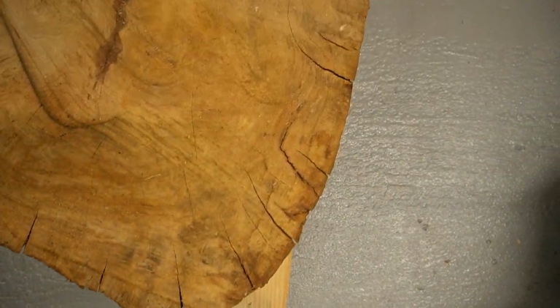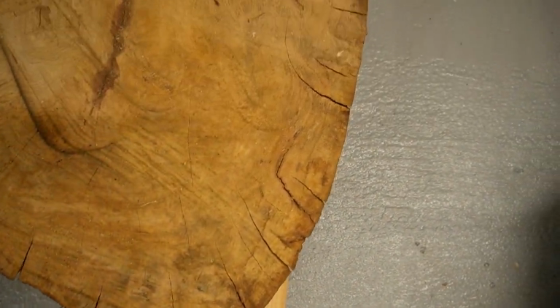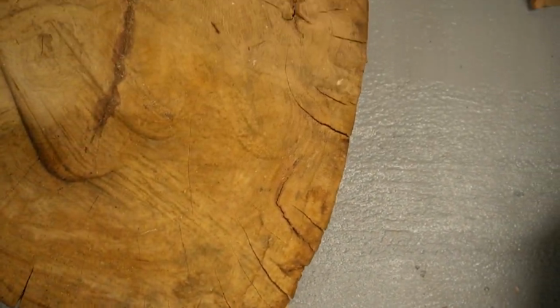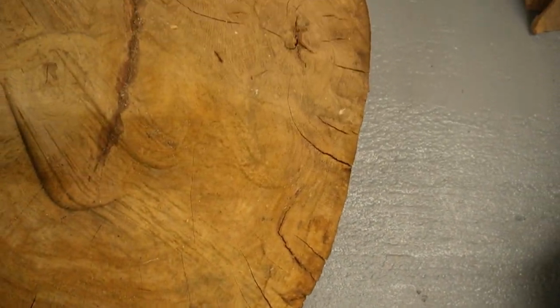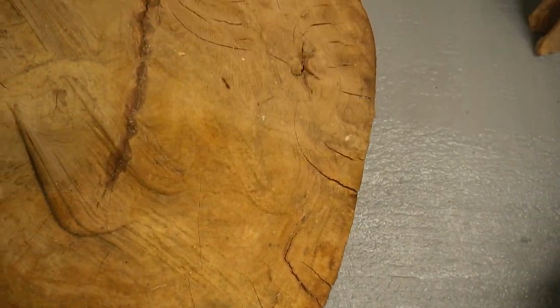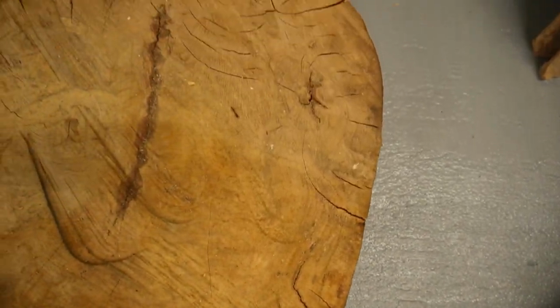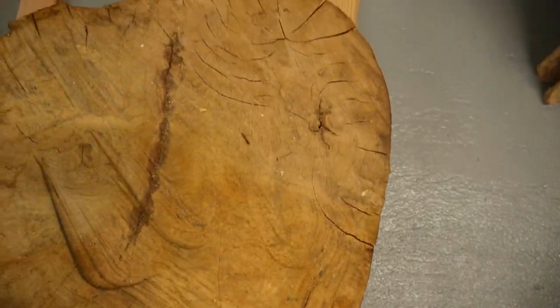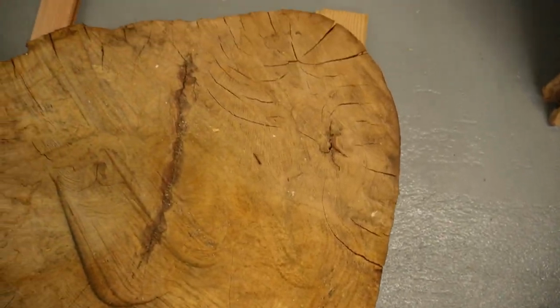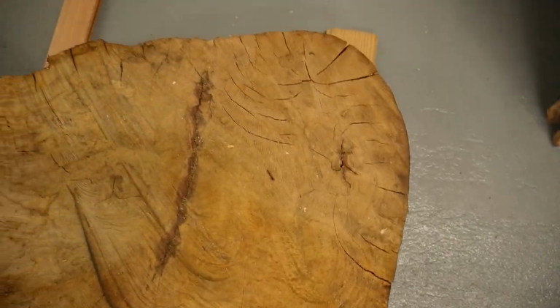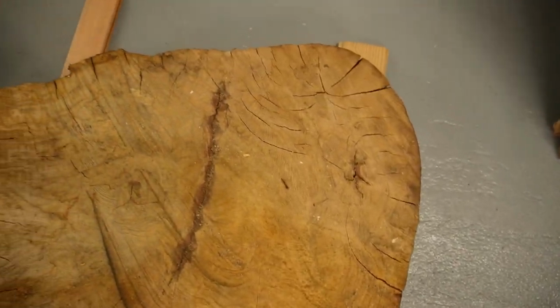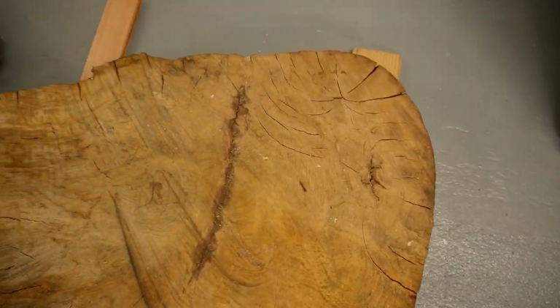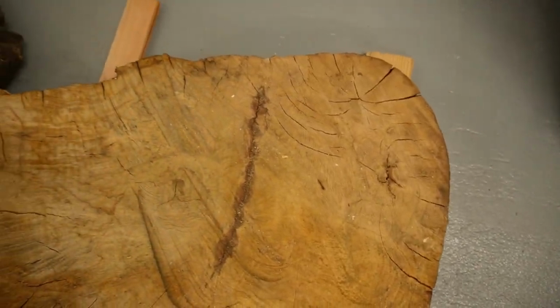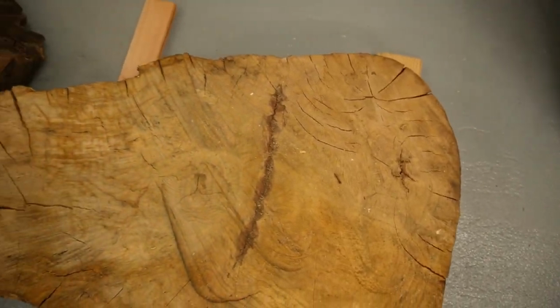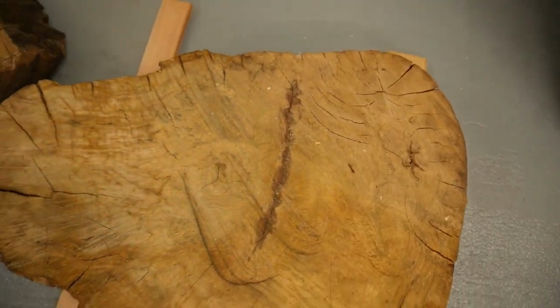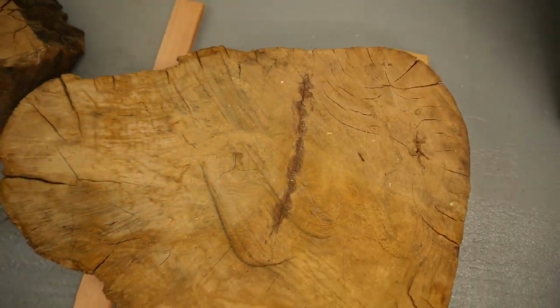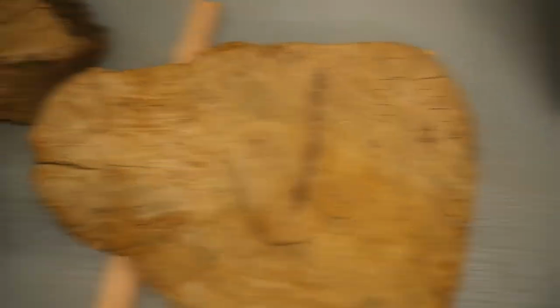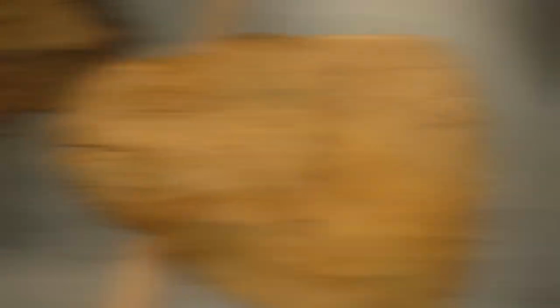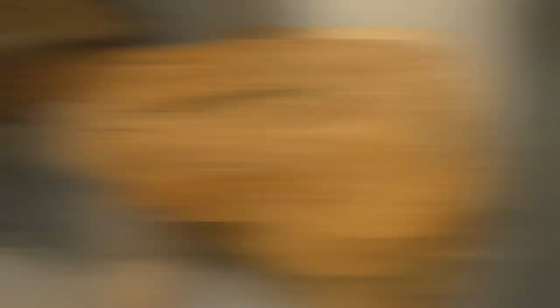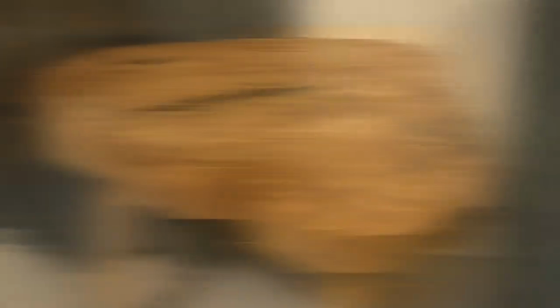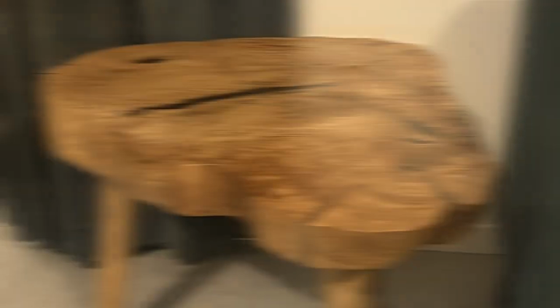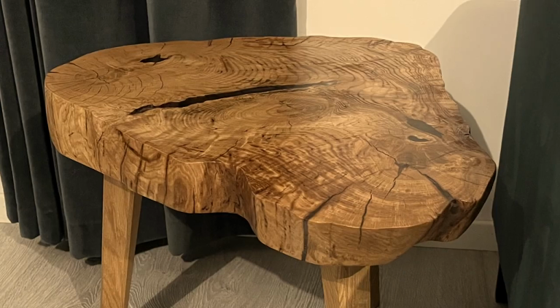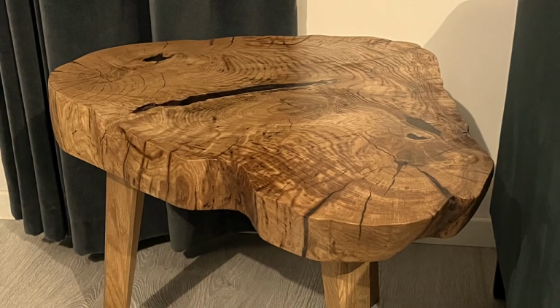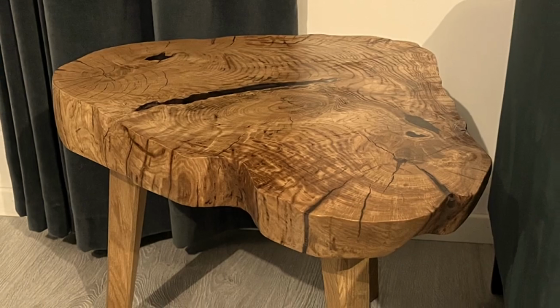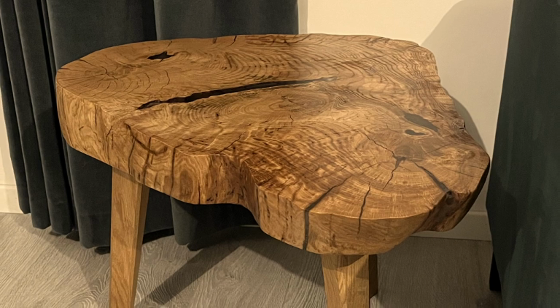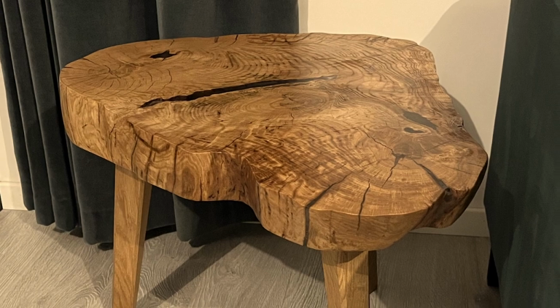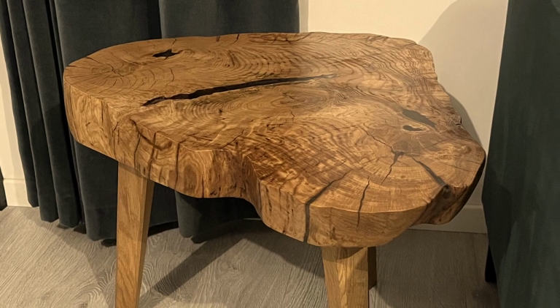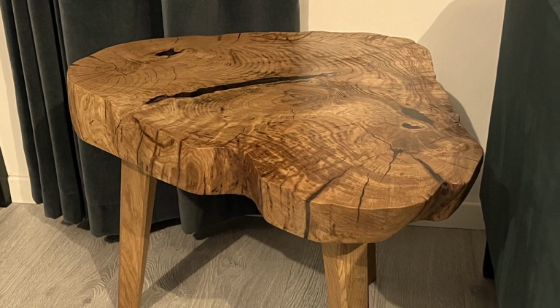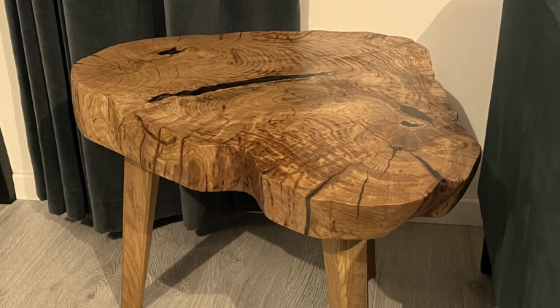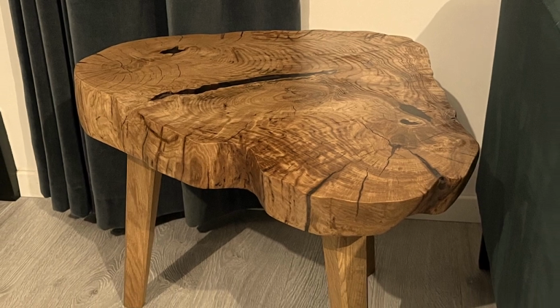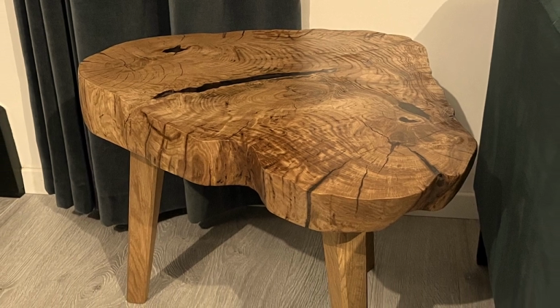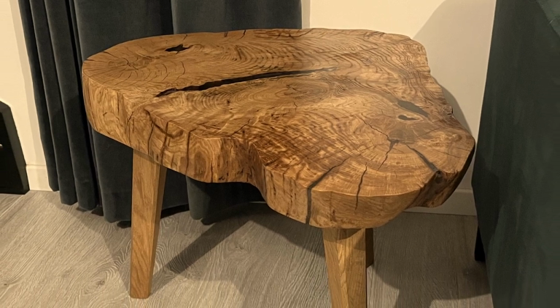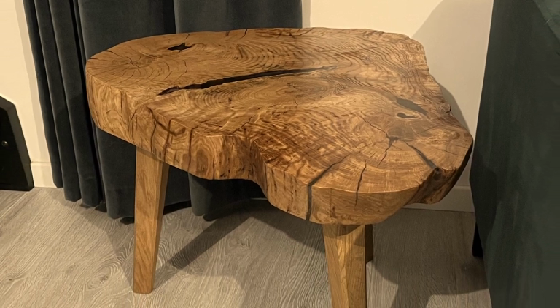What does it take to turn a rough lock slice into a beautiful coffee table? Let's find out!